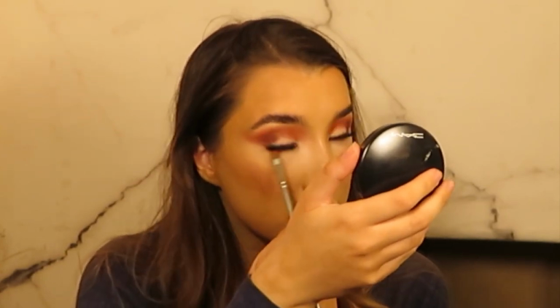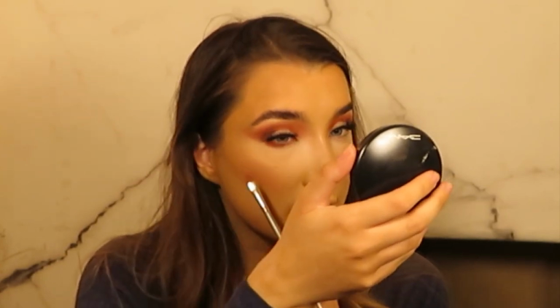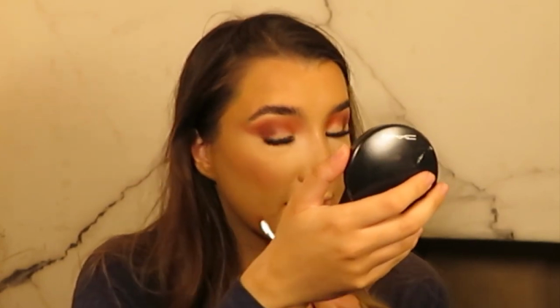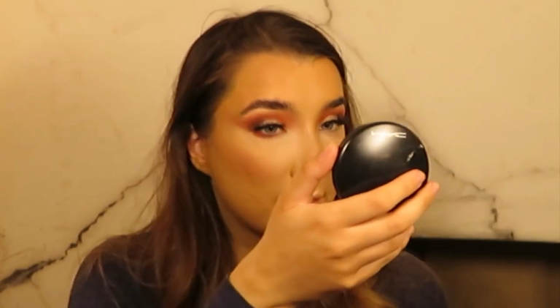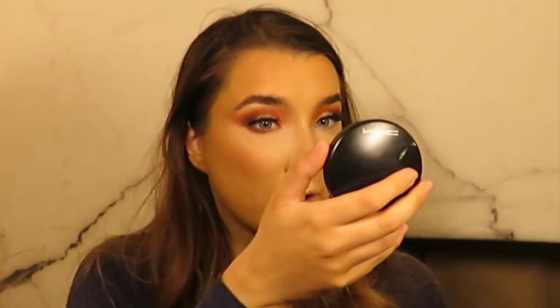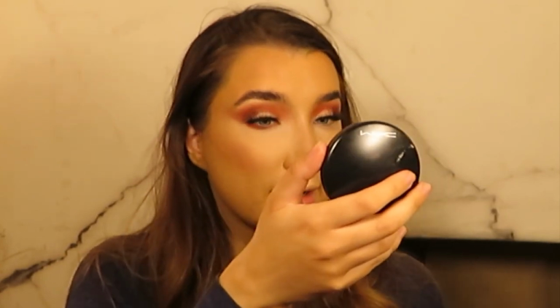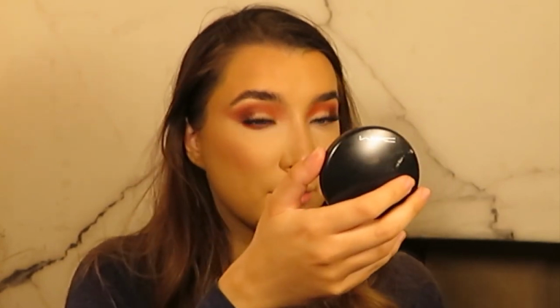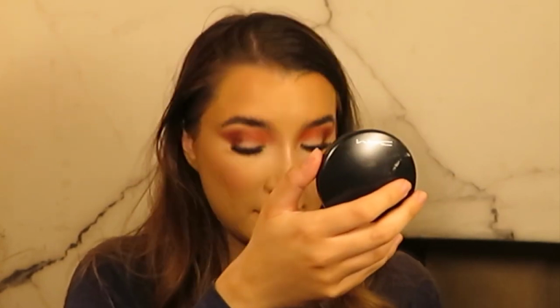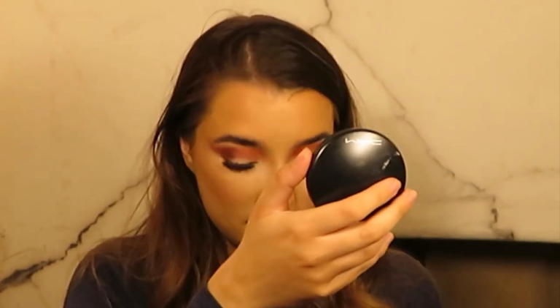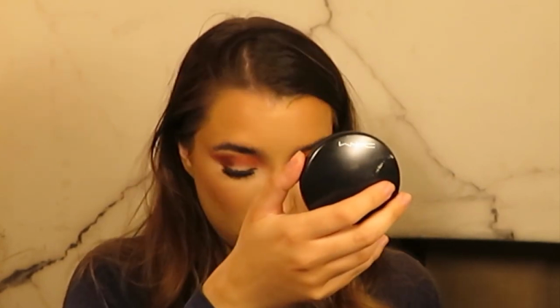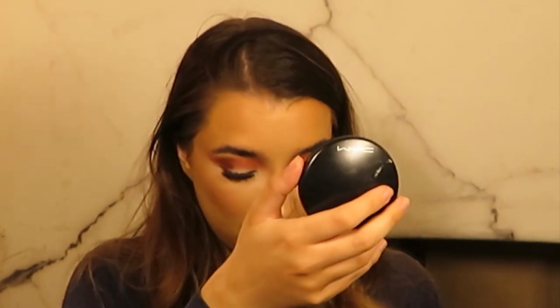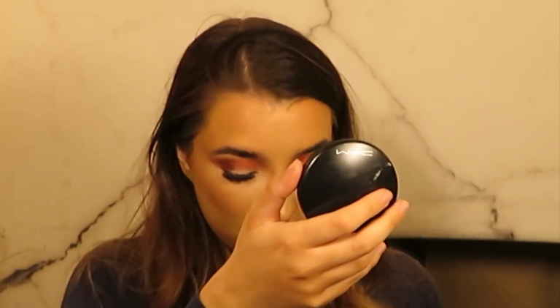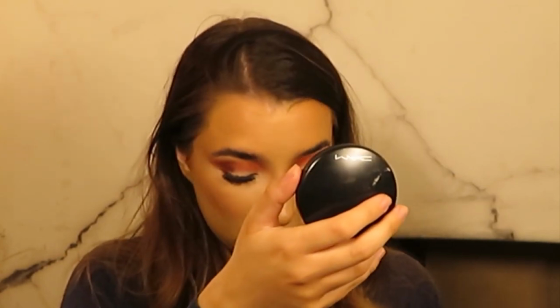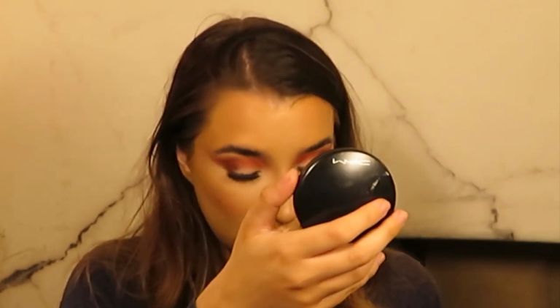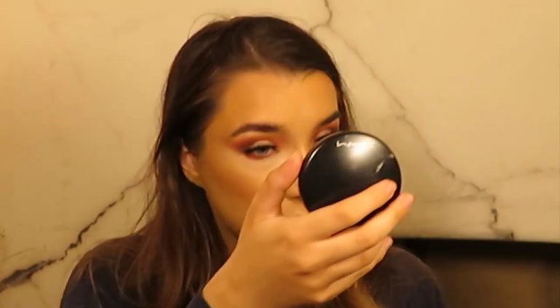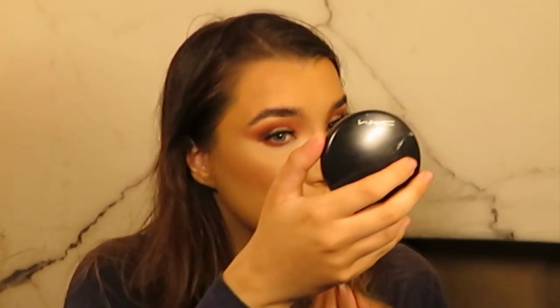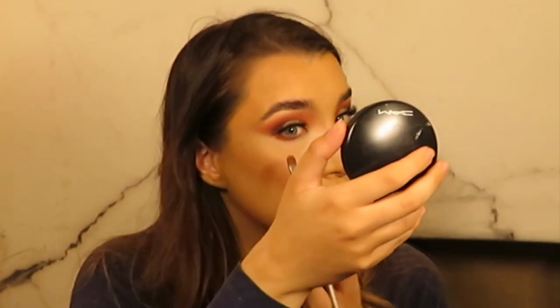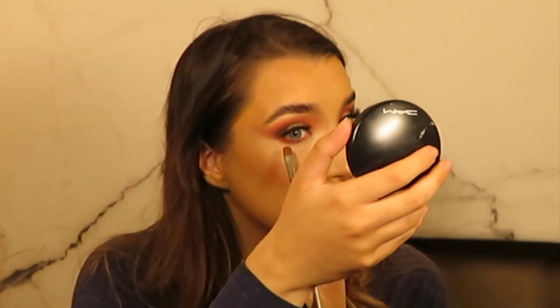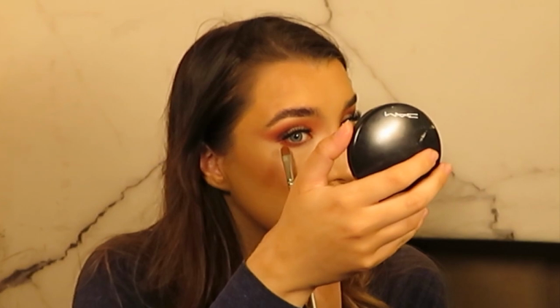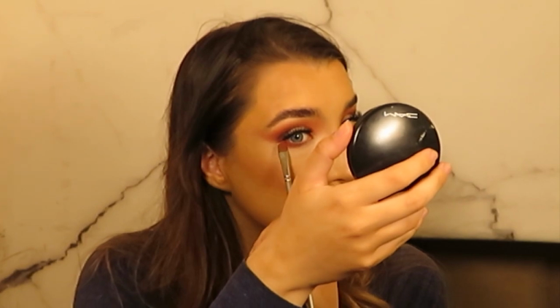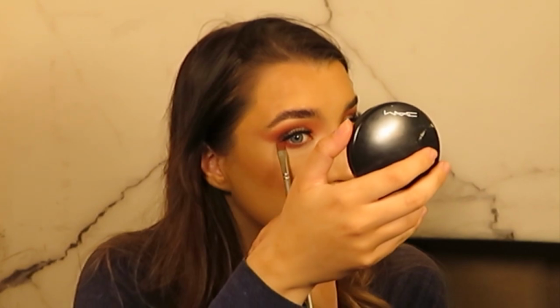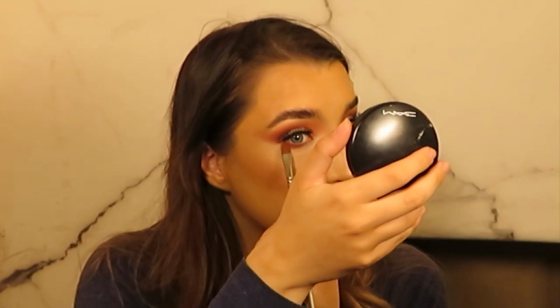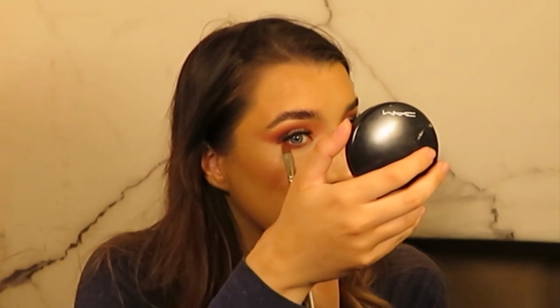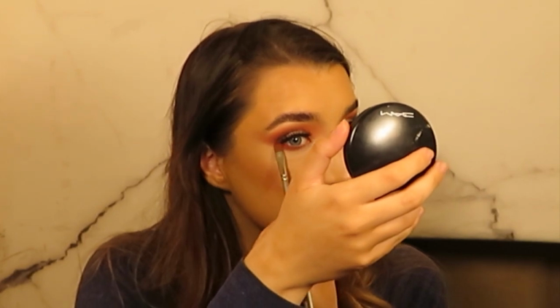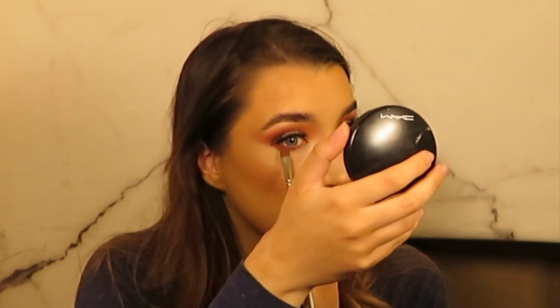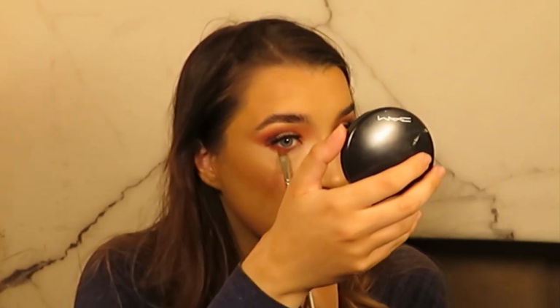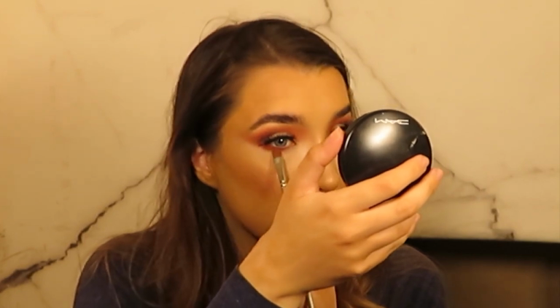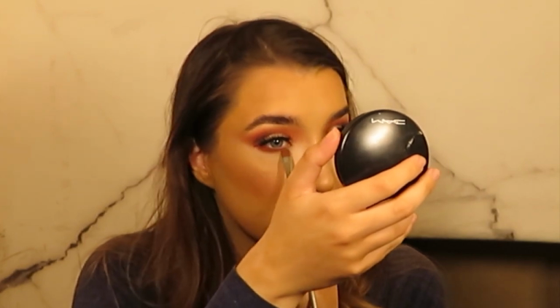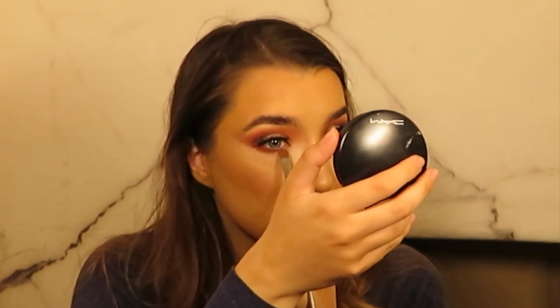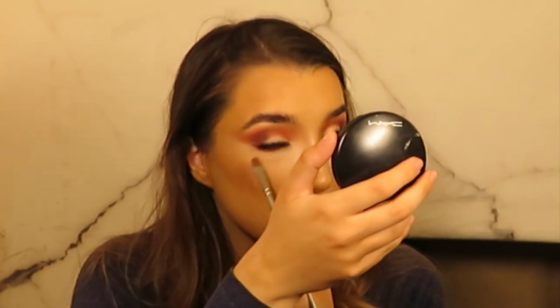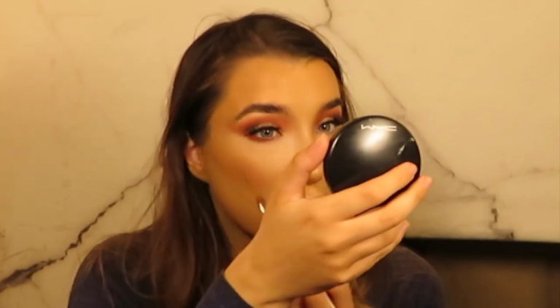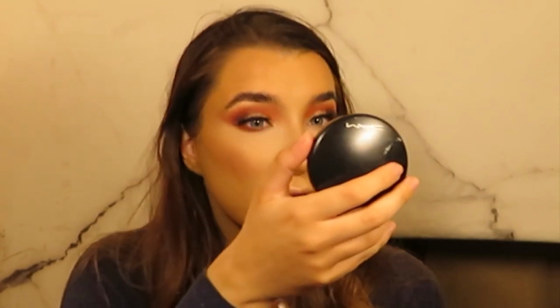So again I'm going in with that dark brown shade, focusing on the outer edge of the eye underneath.